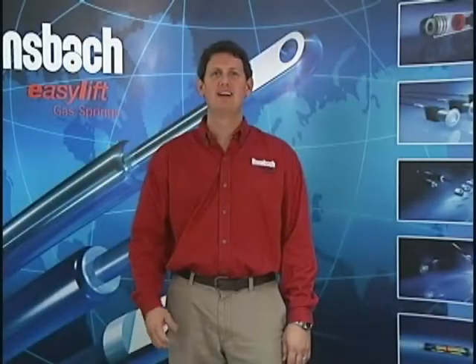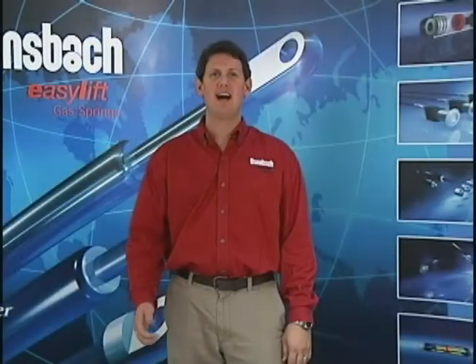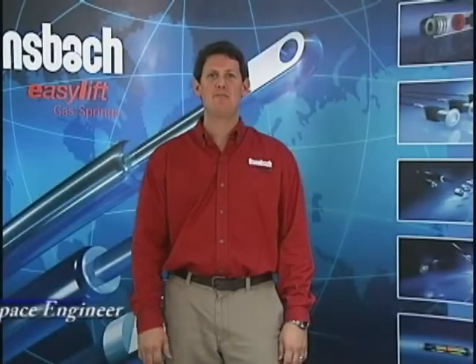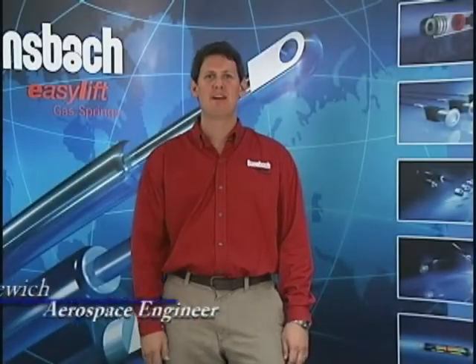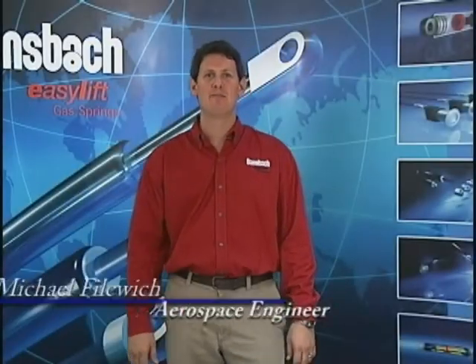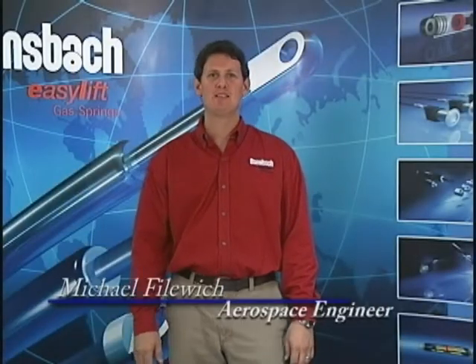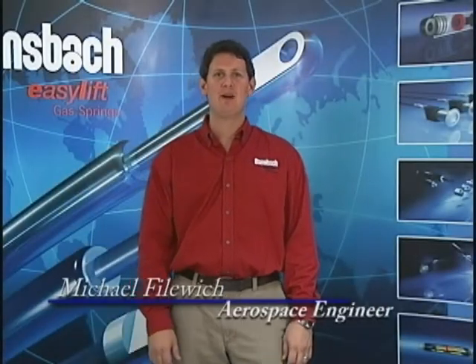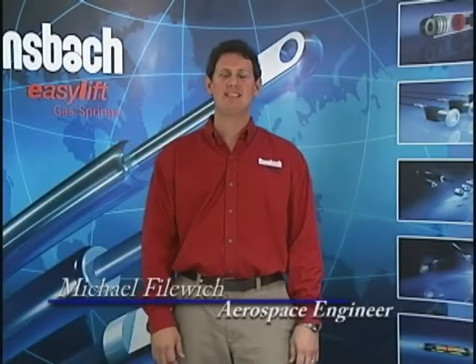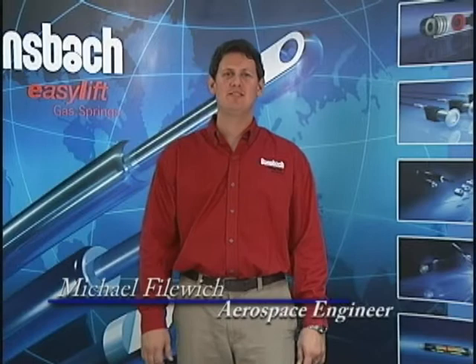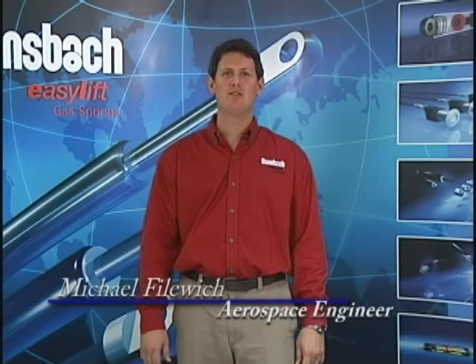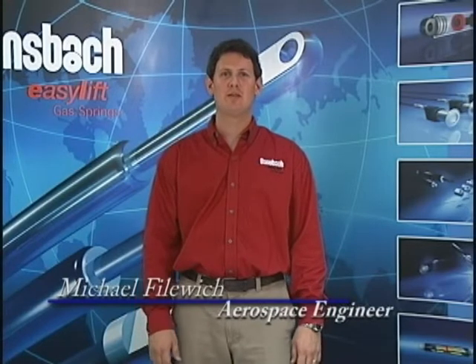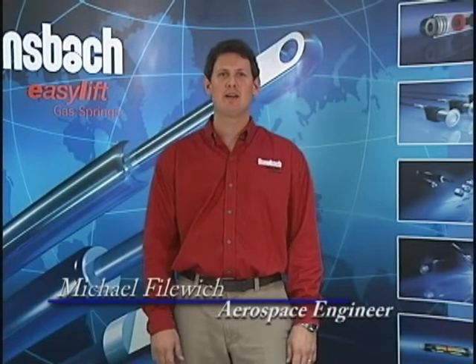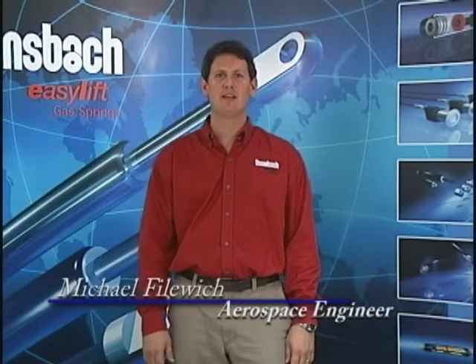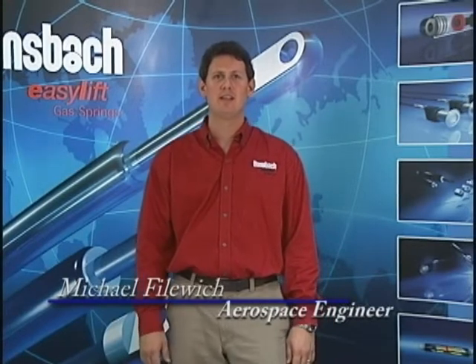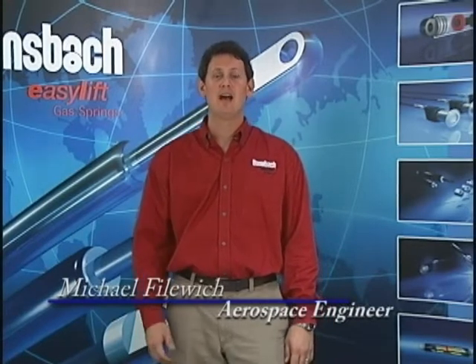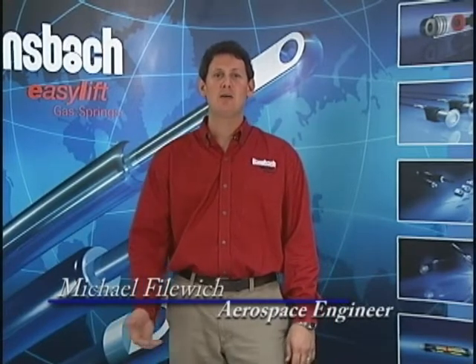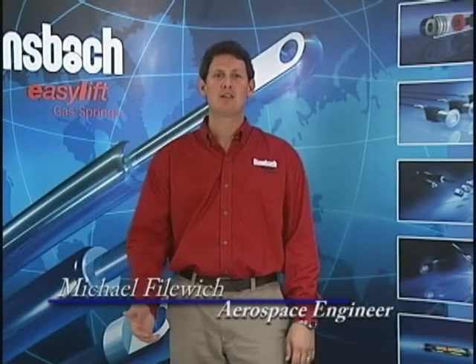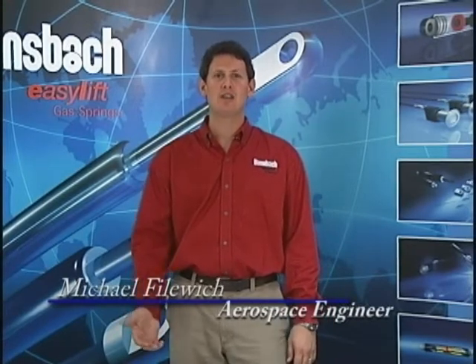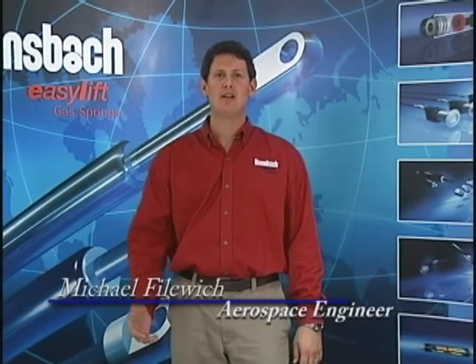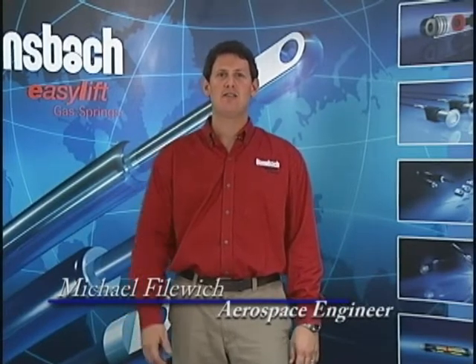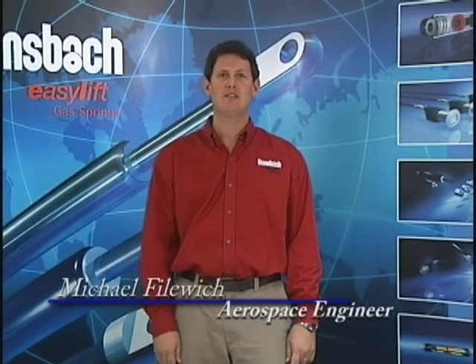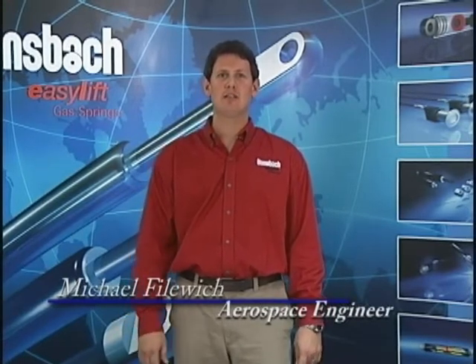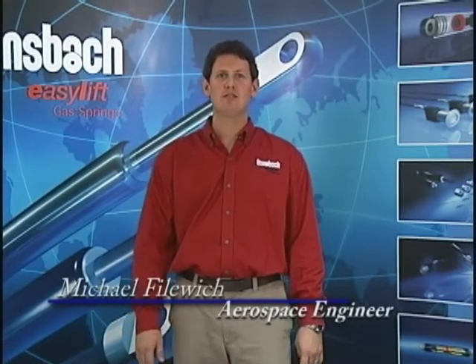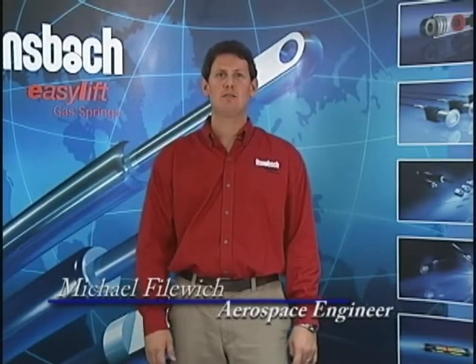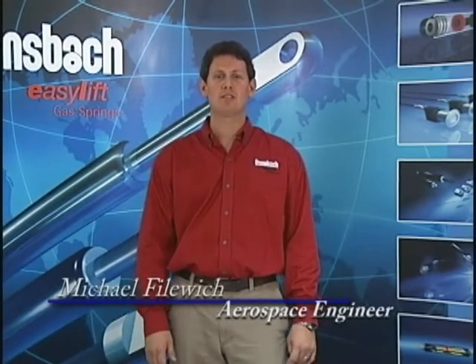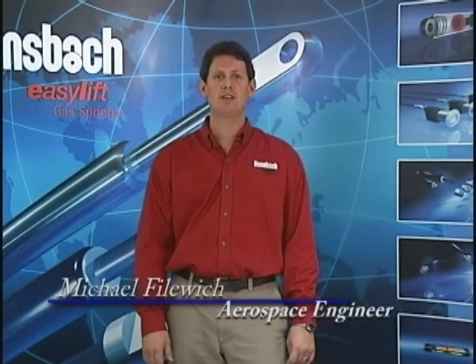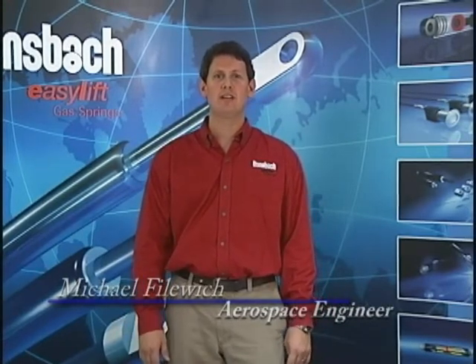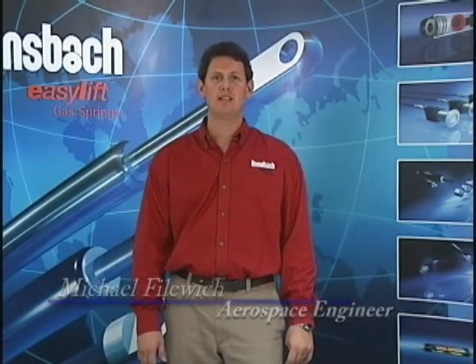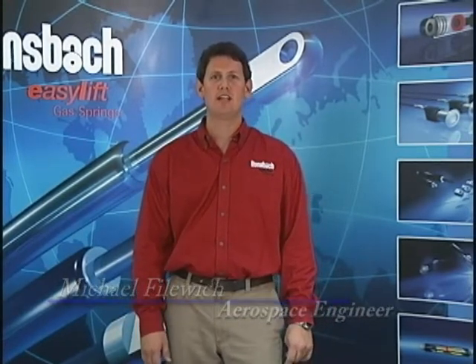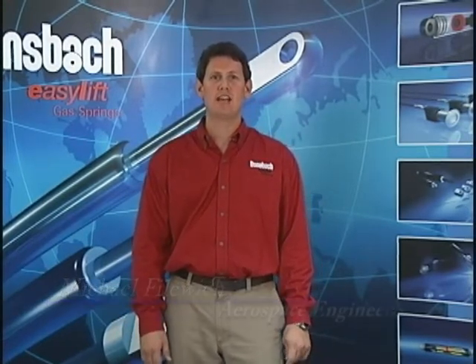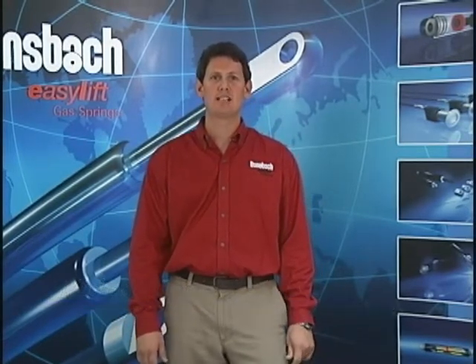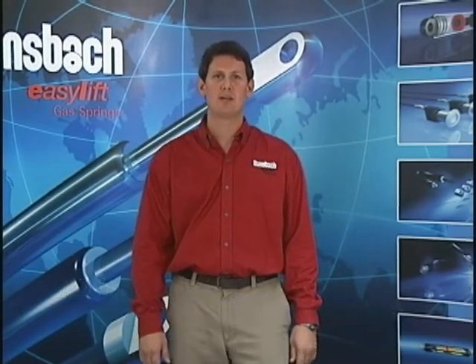Hi, I'm Mike from Bonsbach Easylift of North America. I will now show you how to effectively reduce the pressure in a standard gas spring.